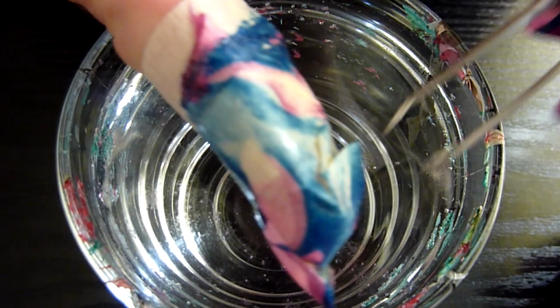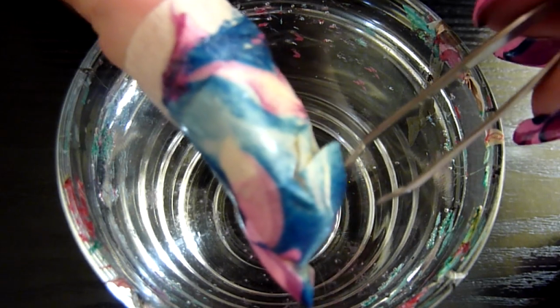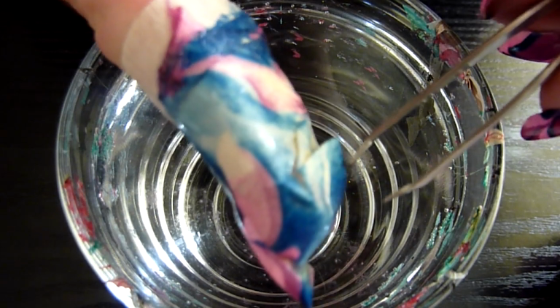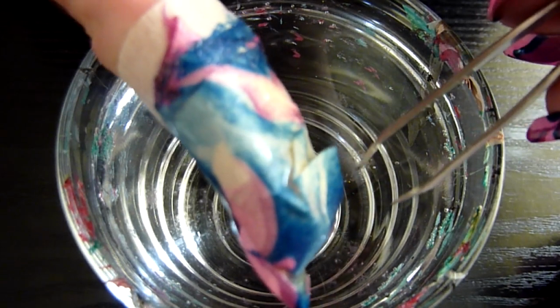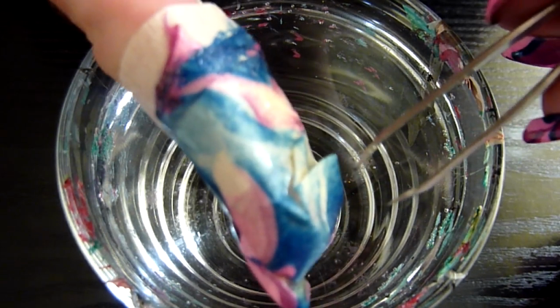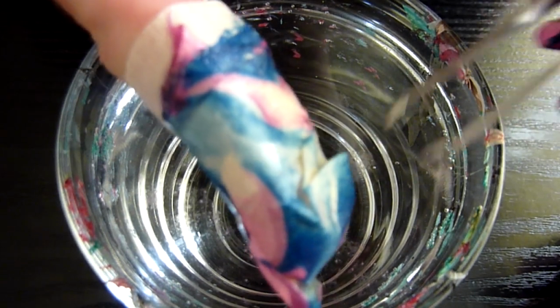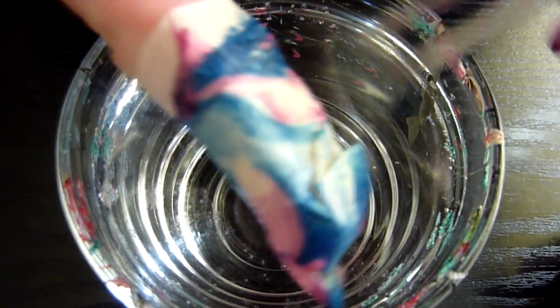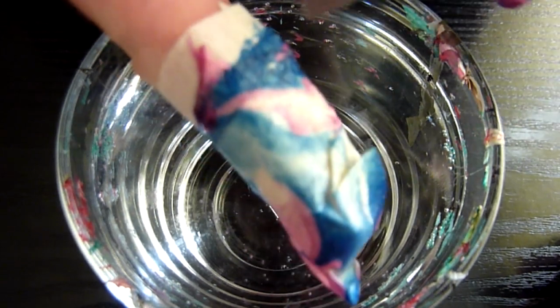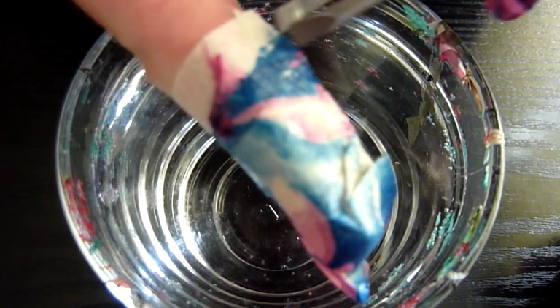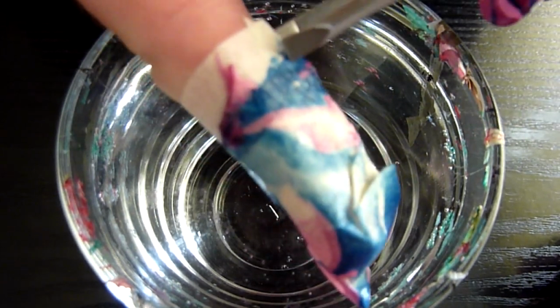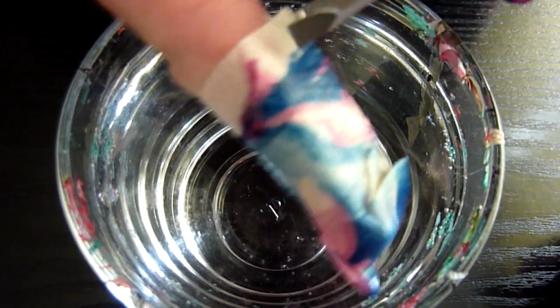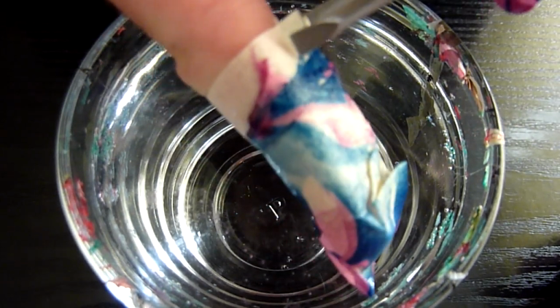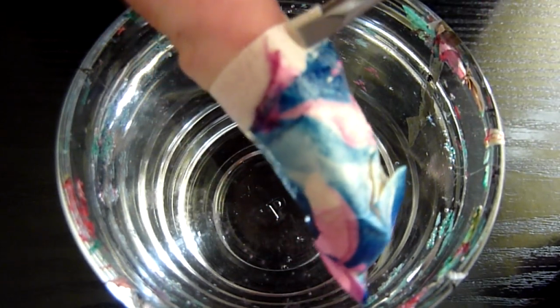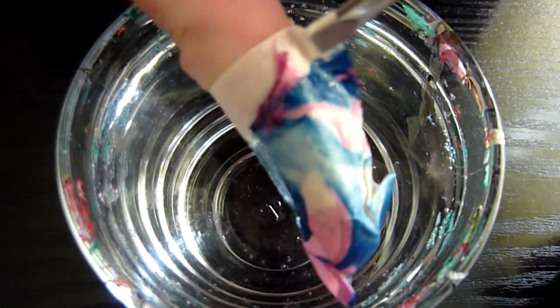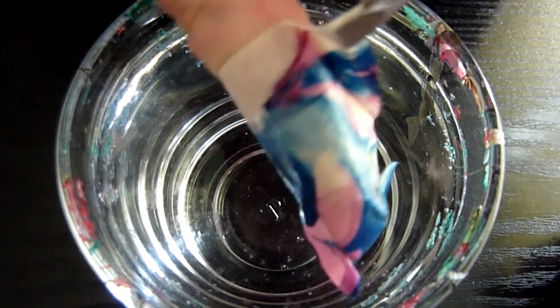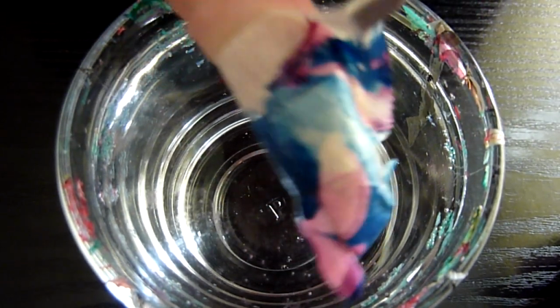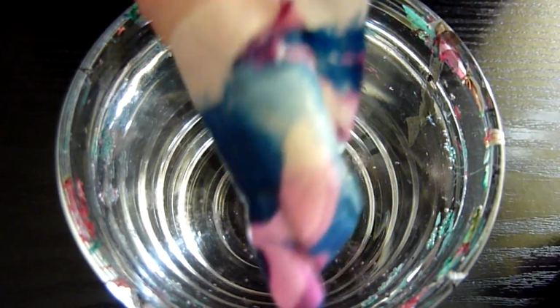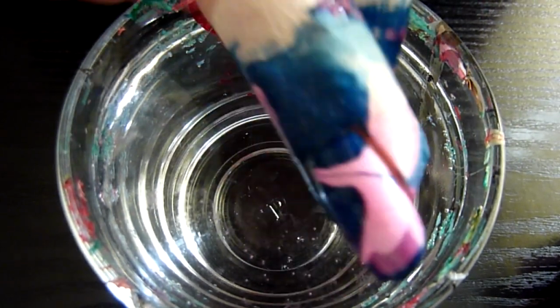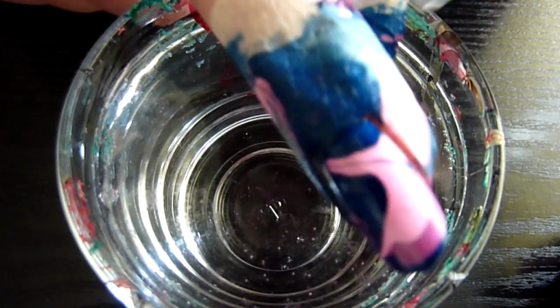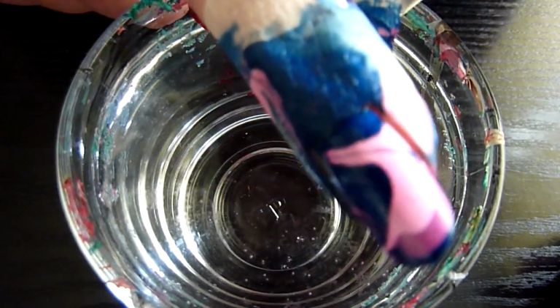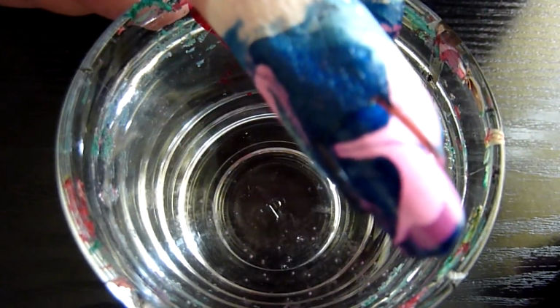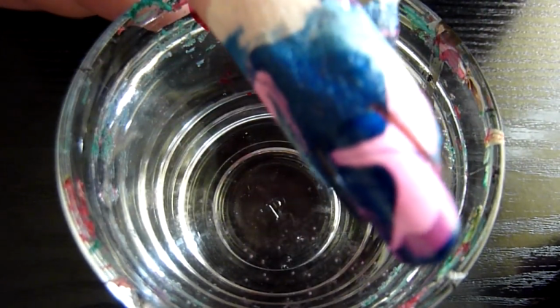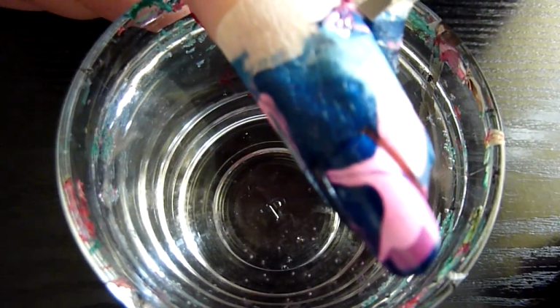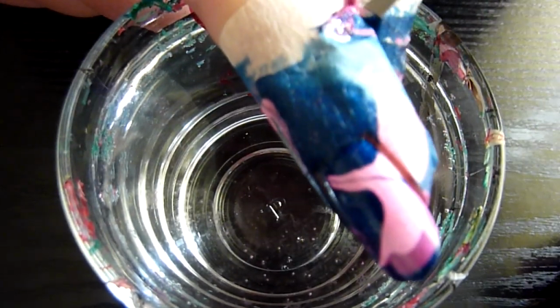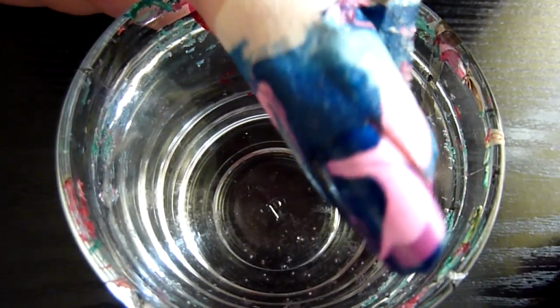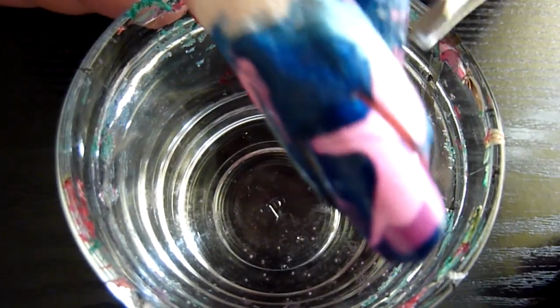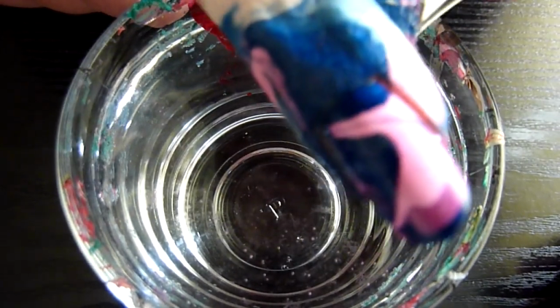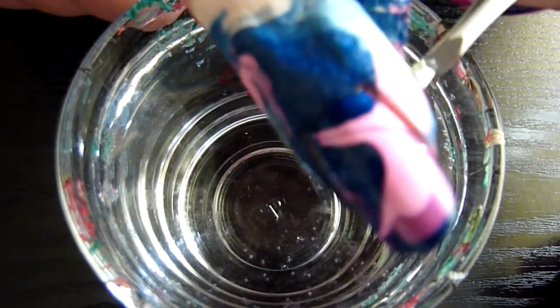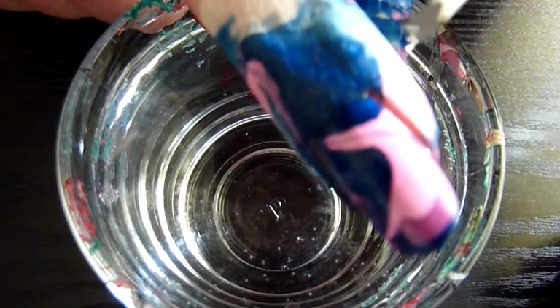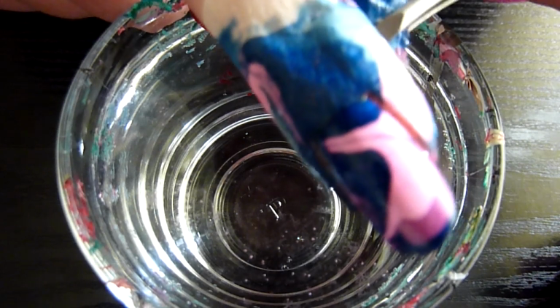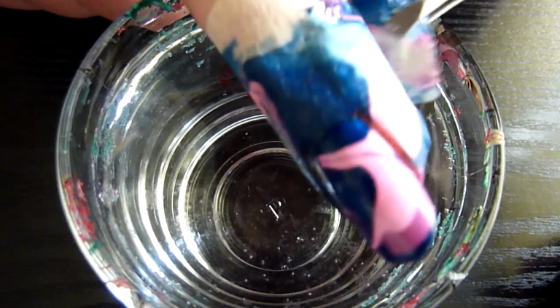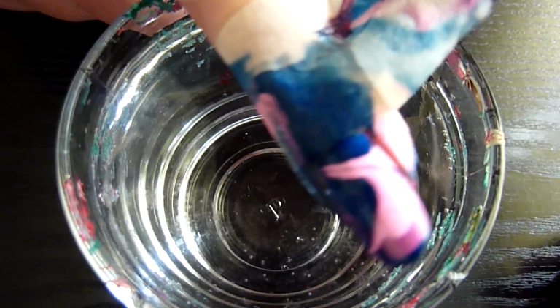I've got an old pair of tweezers to take off the masking tape carefully.